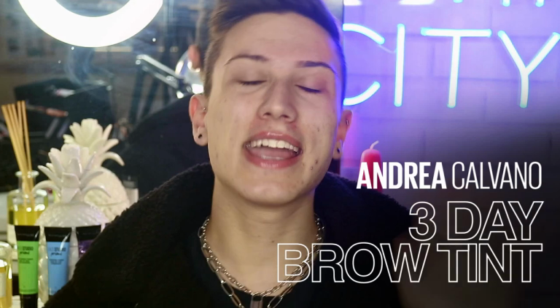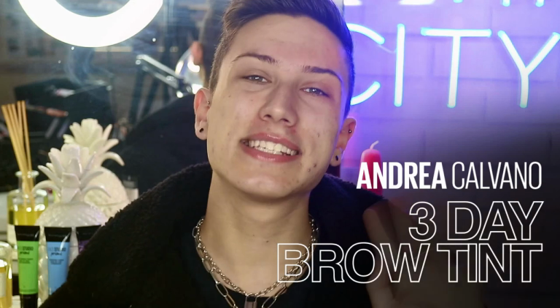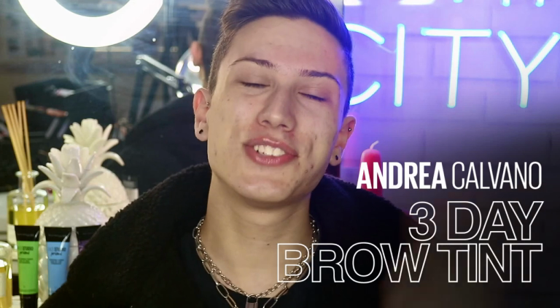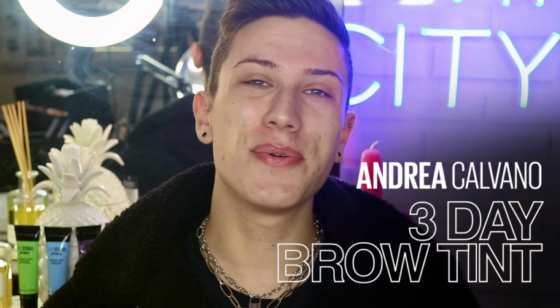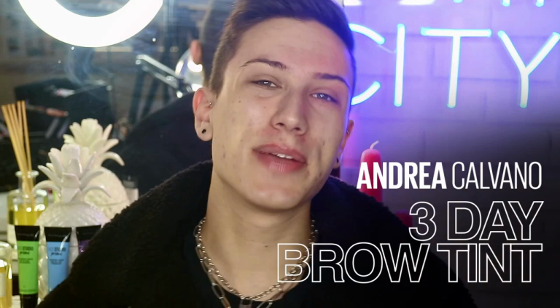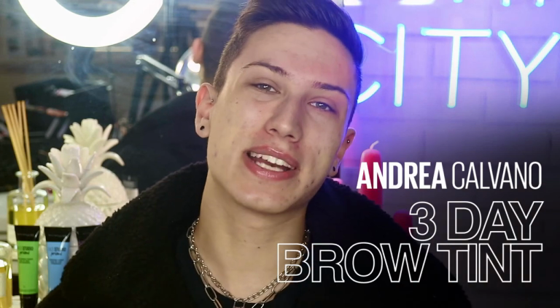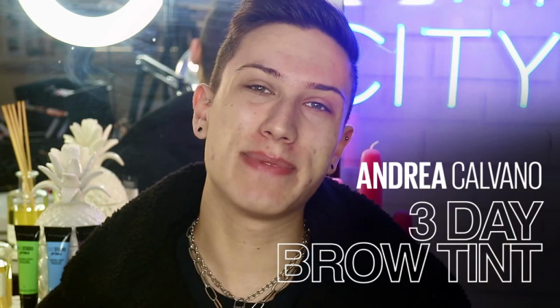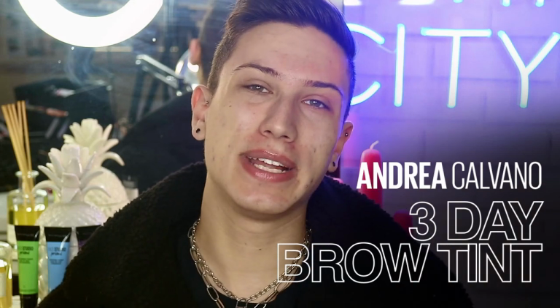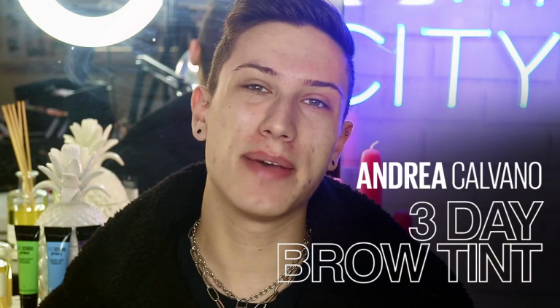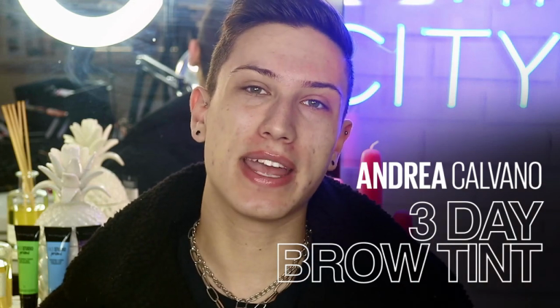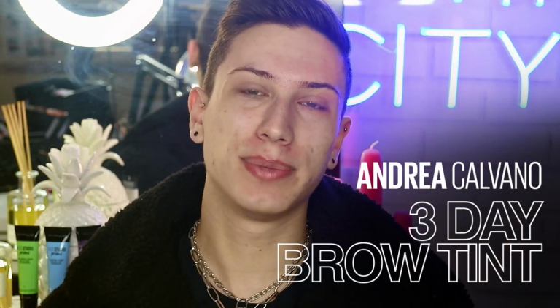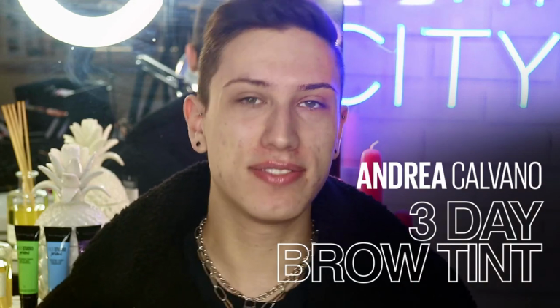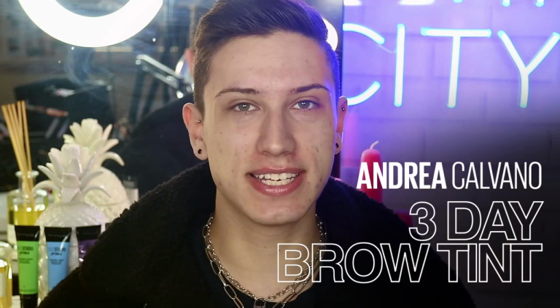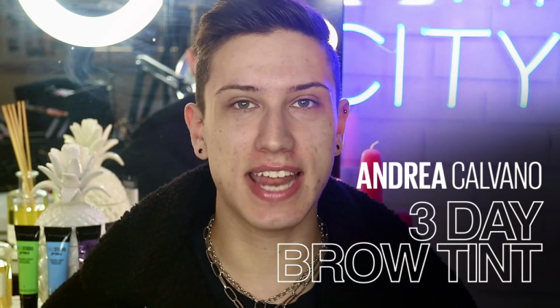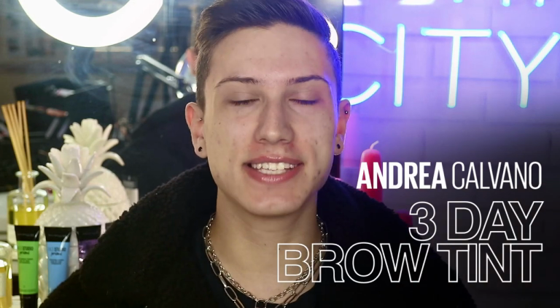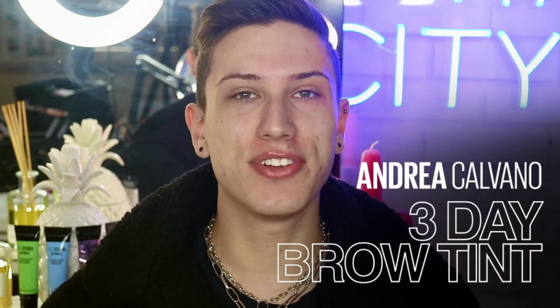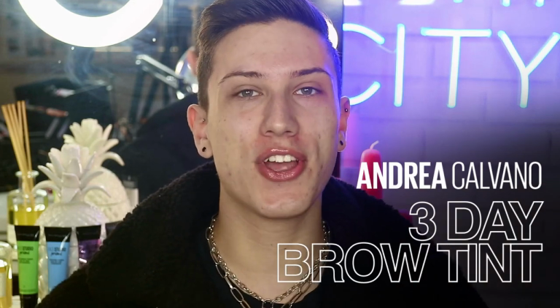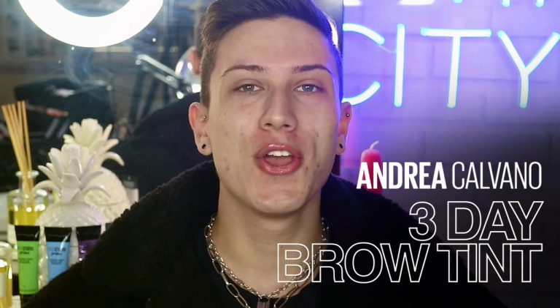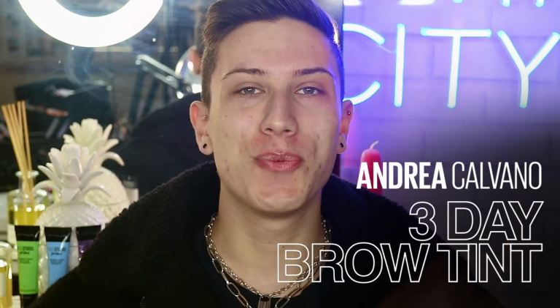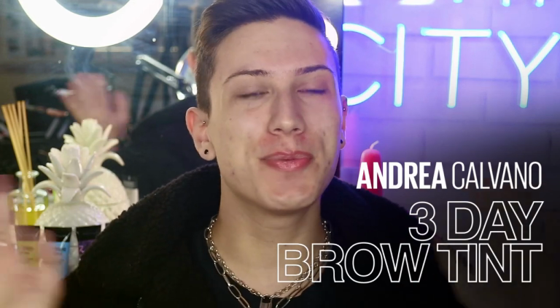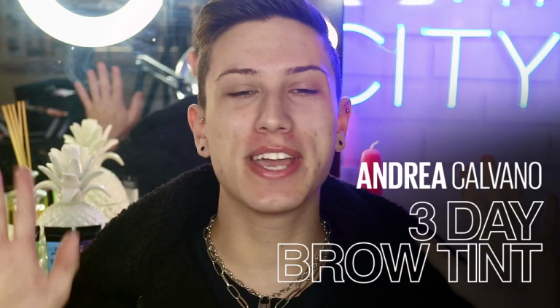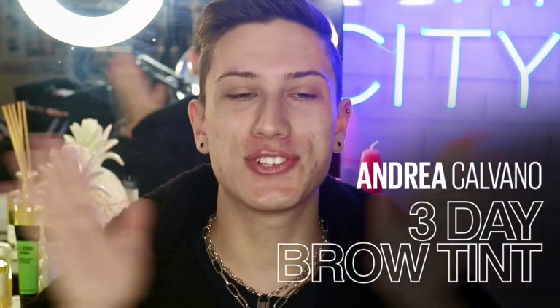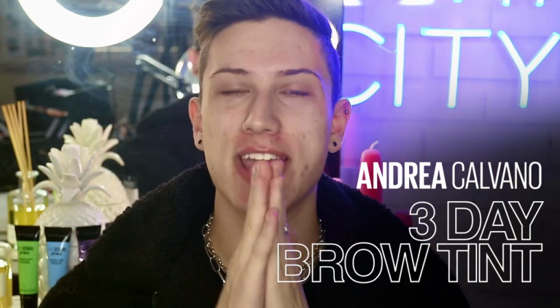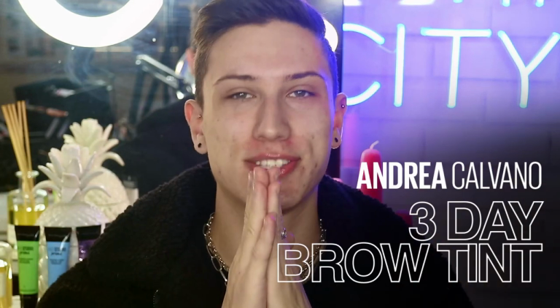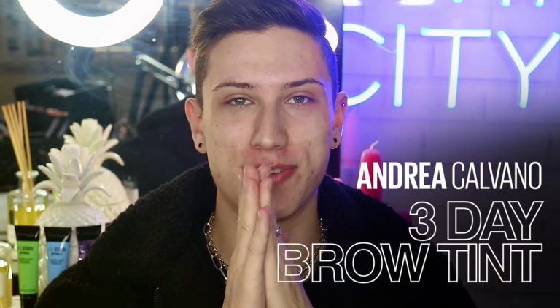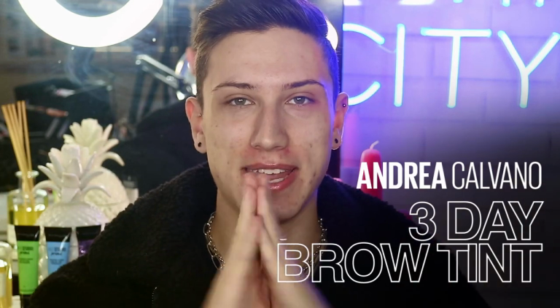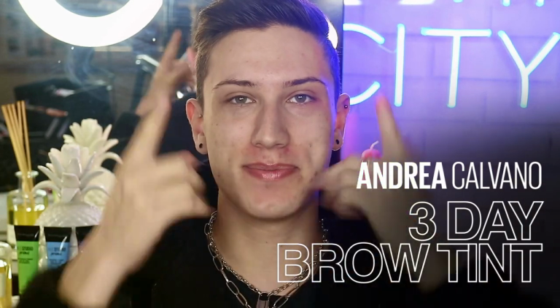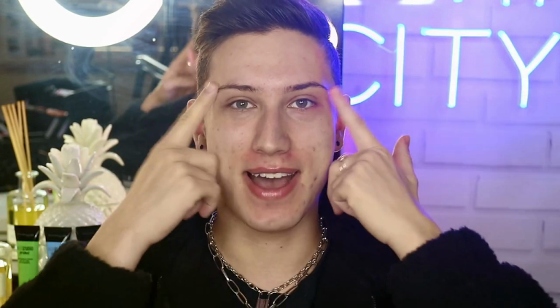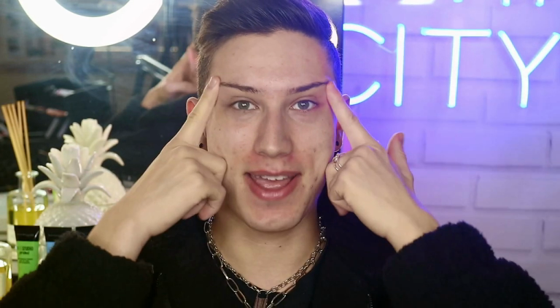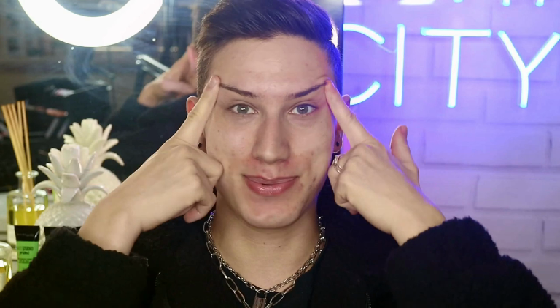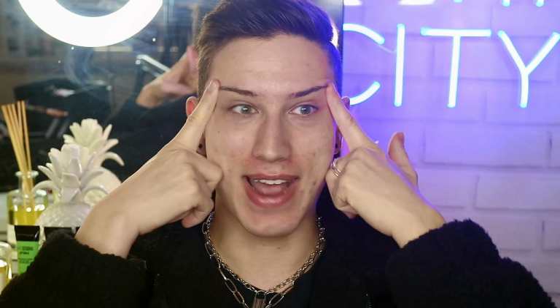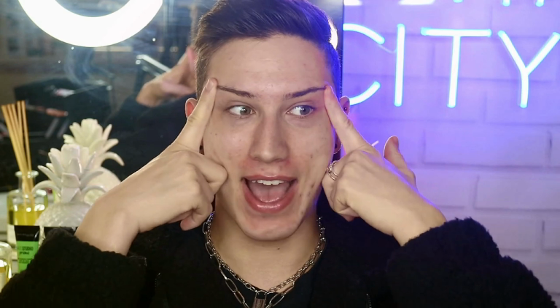Hey guys, this is Joey. Welcome back to the Maybelline Makeup Loft. In today's video, we will be transforming my brows.